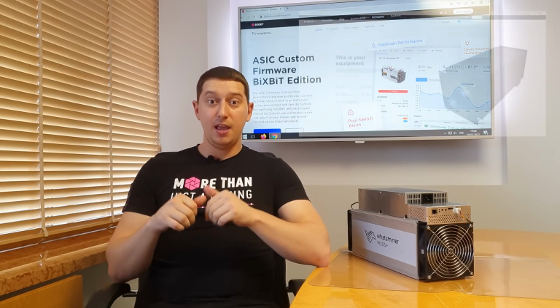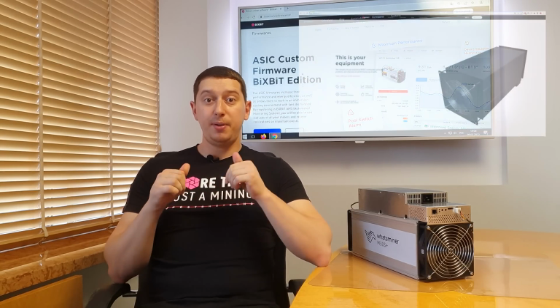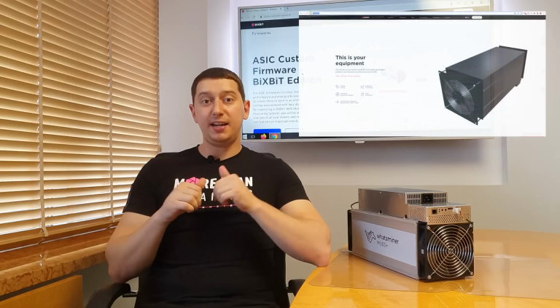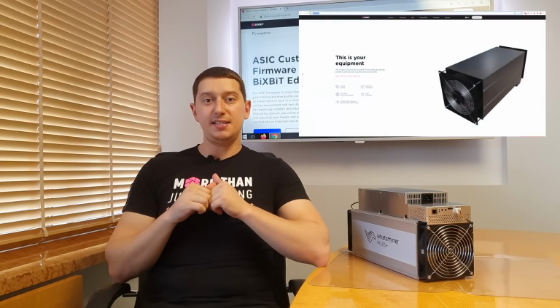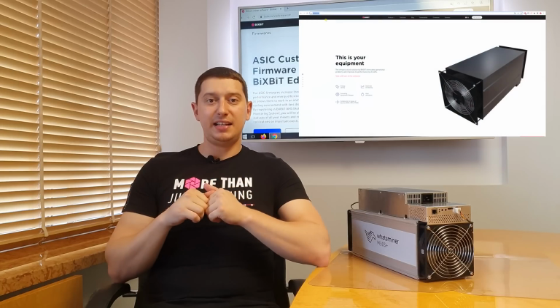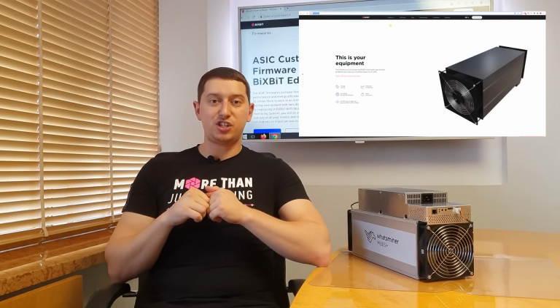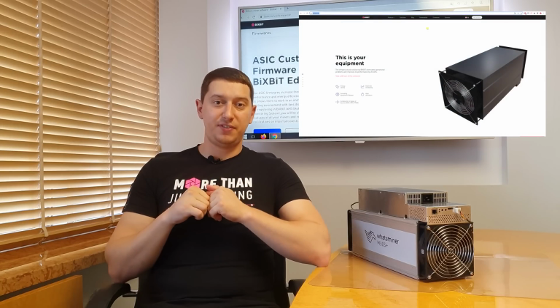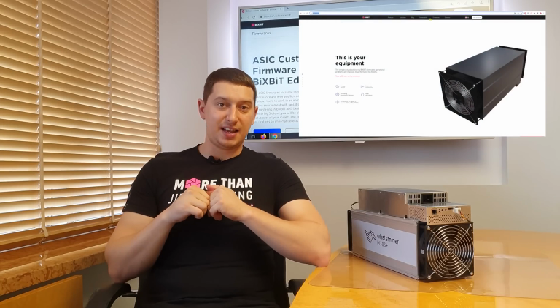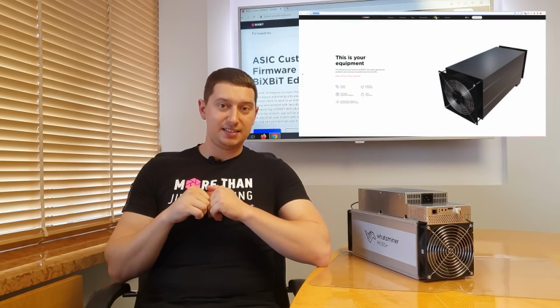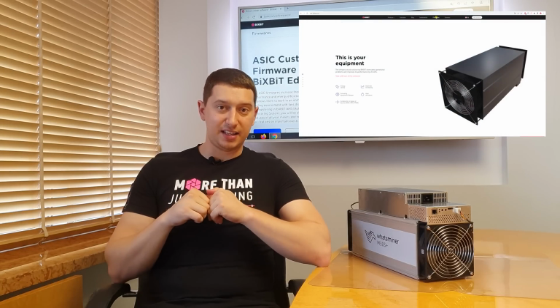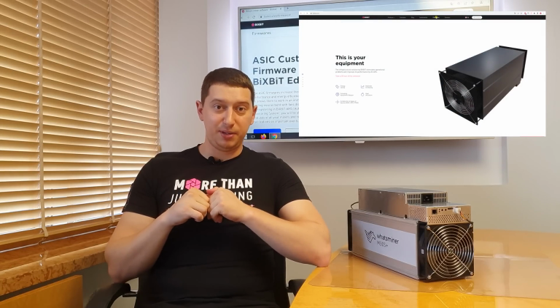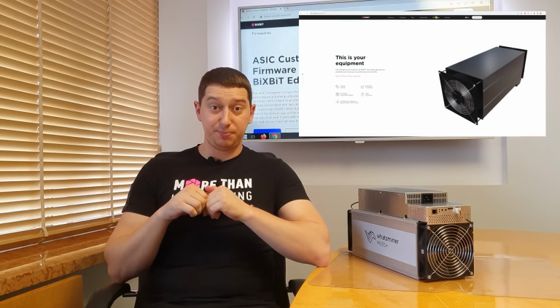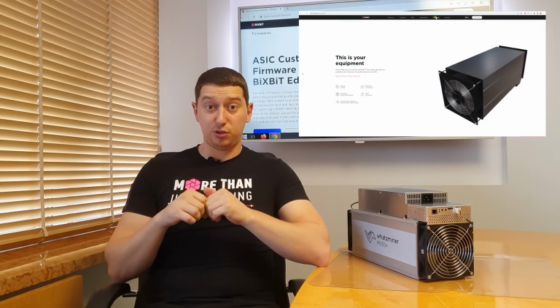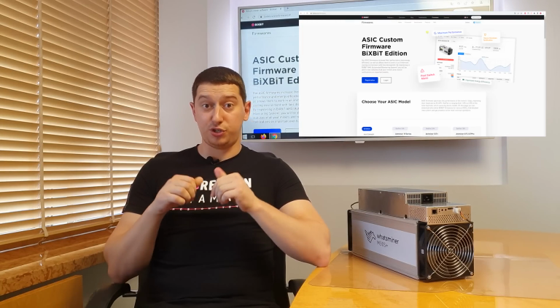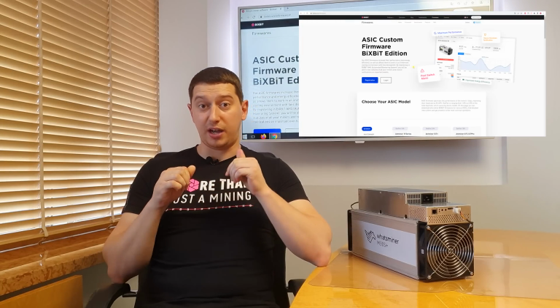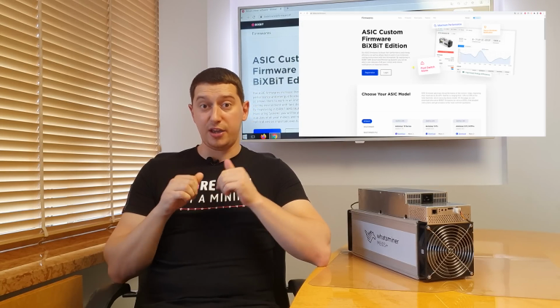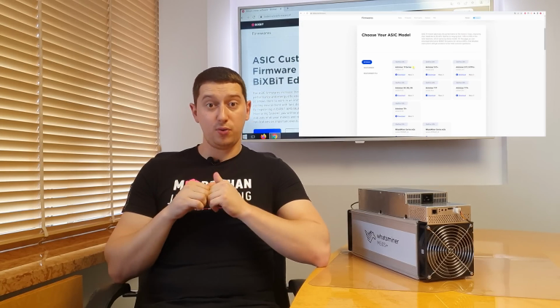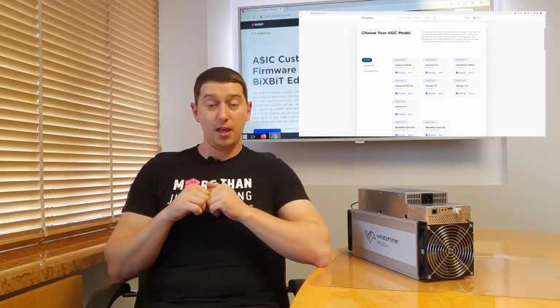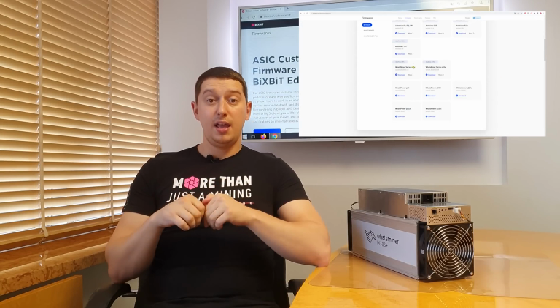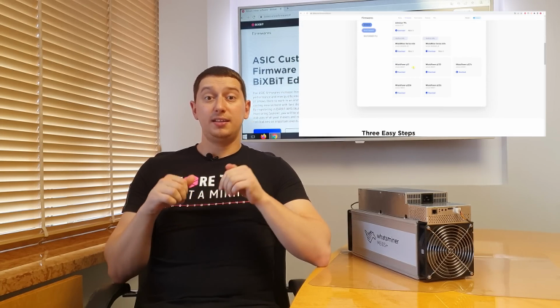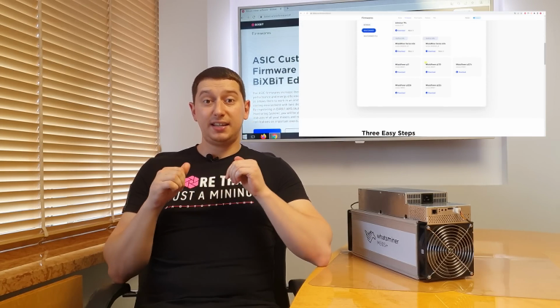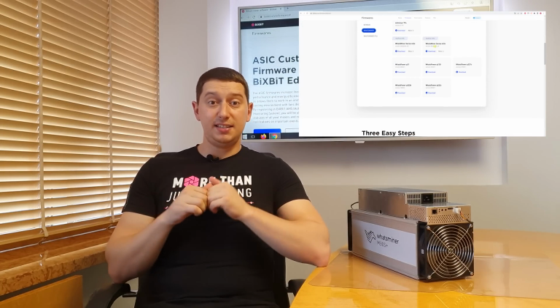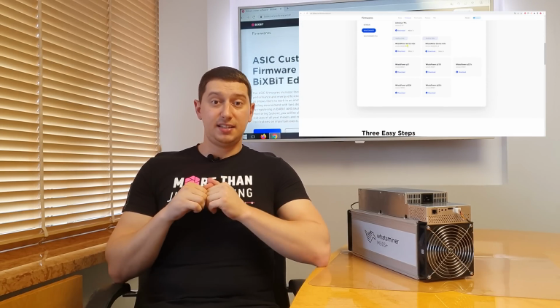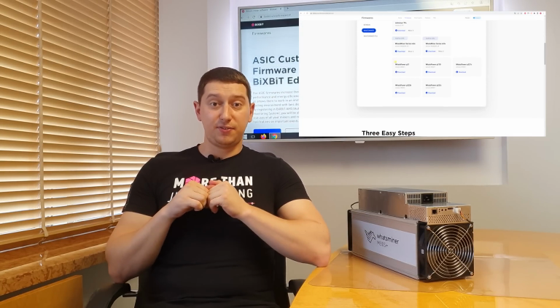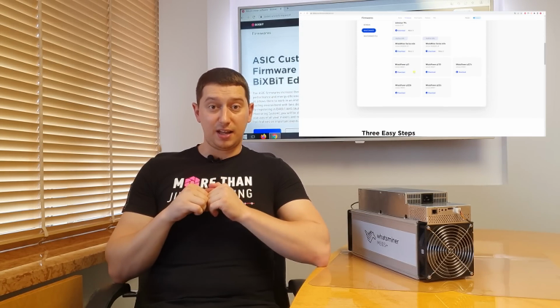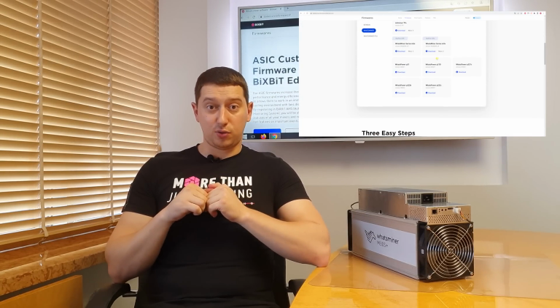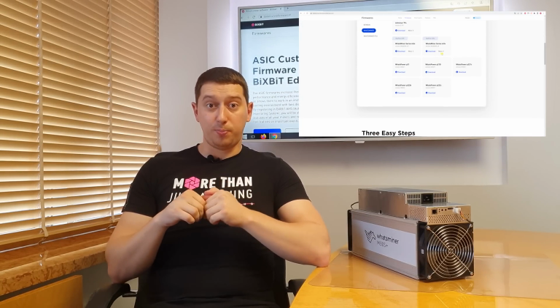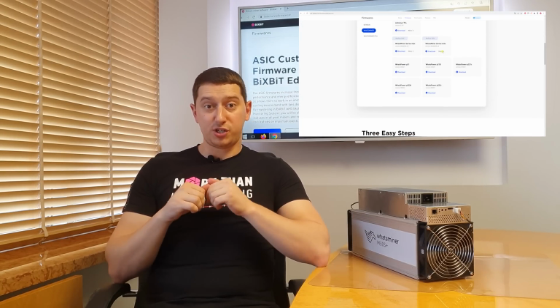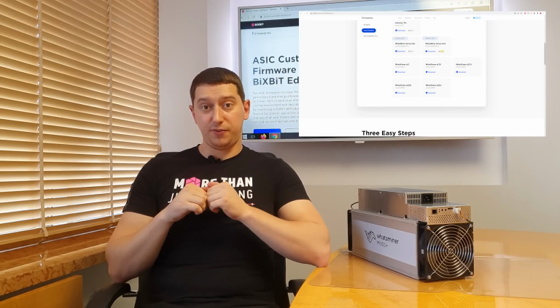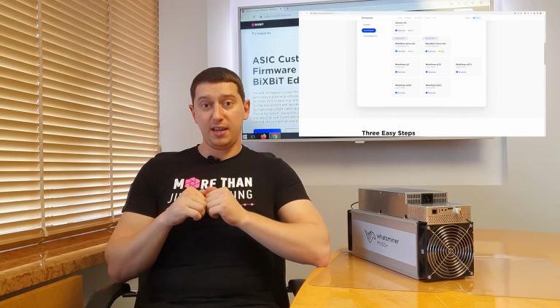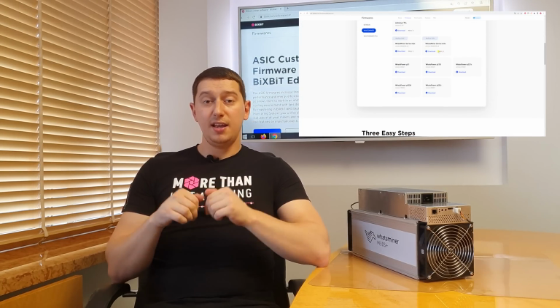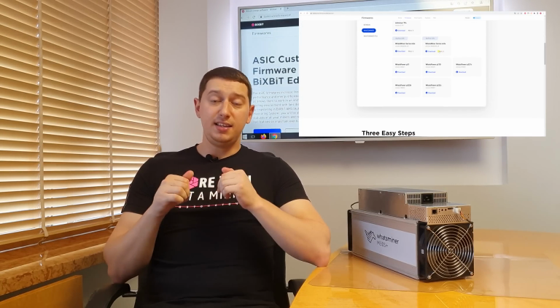Go to our official website, bixbit.io, click the Firmware tab, and download the firmware you need.